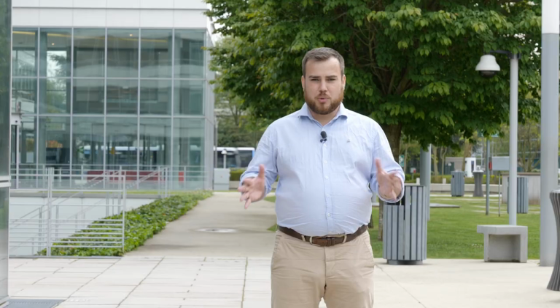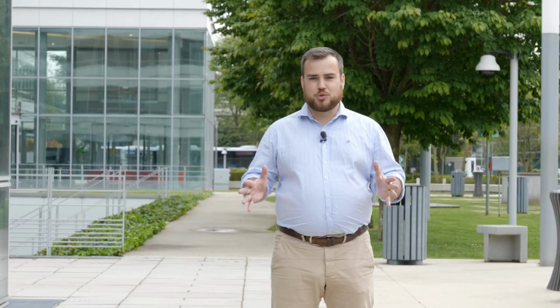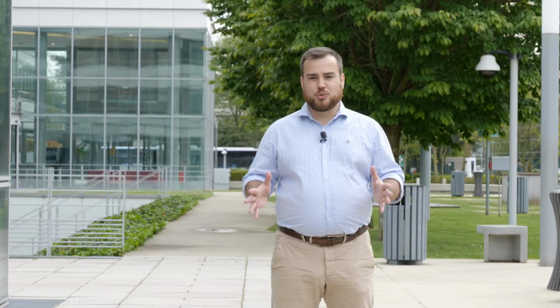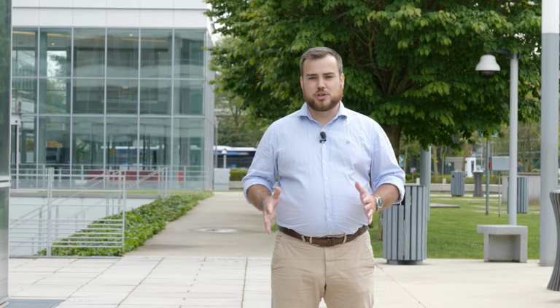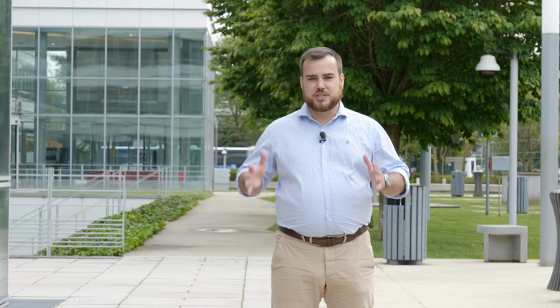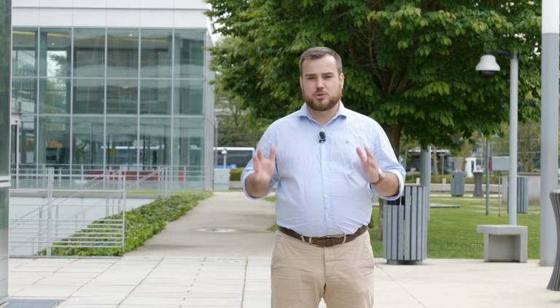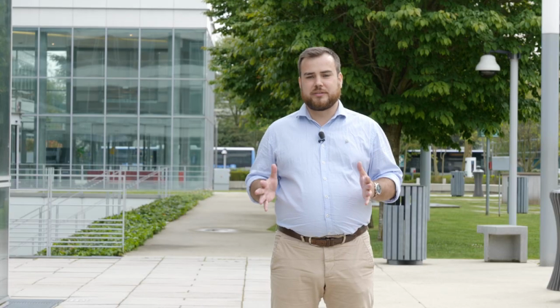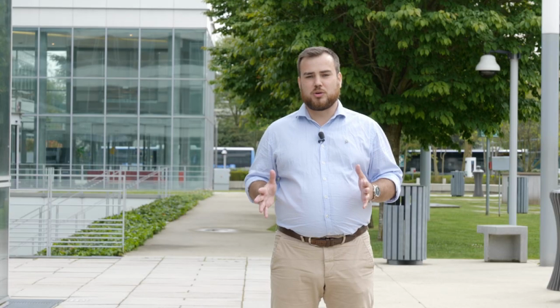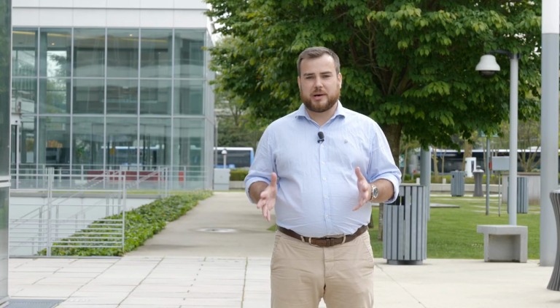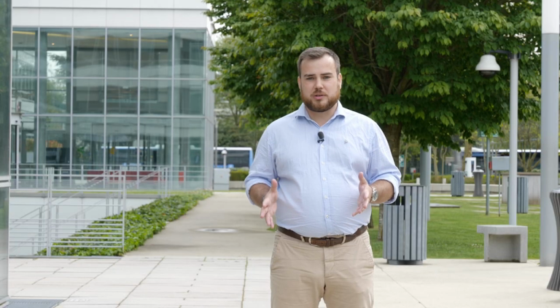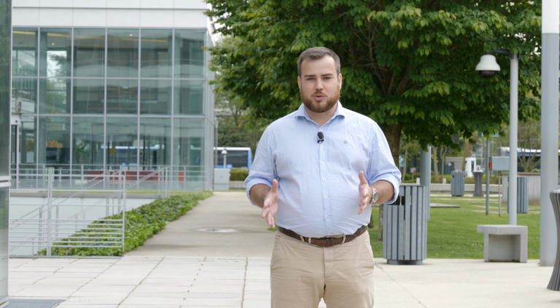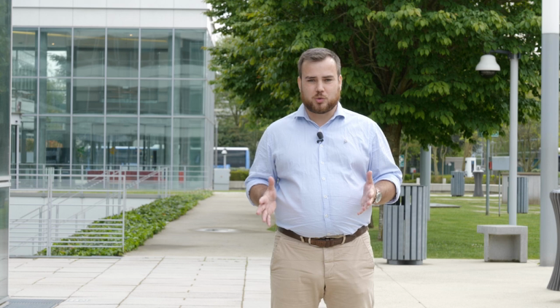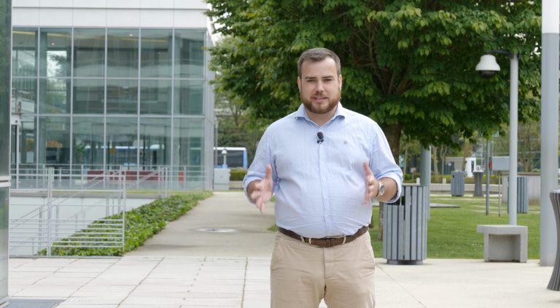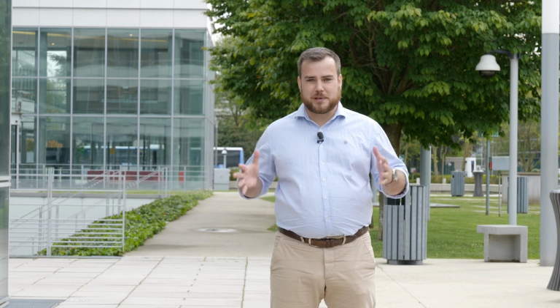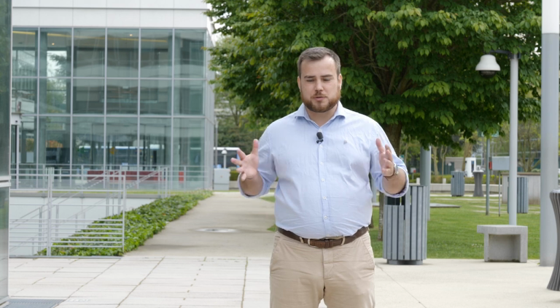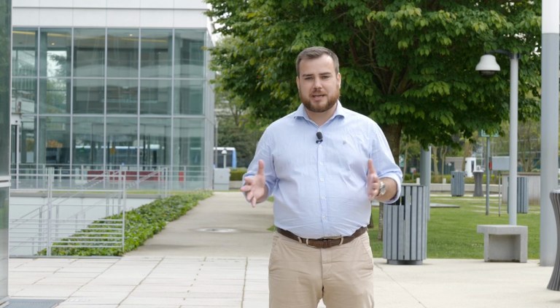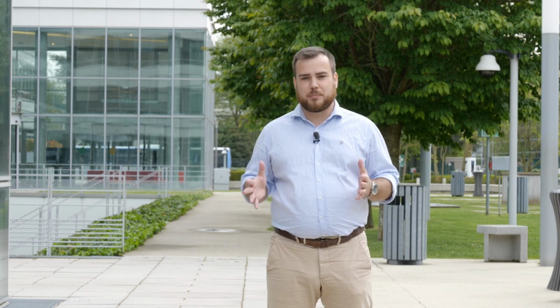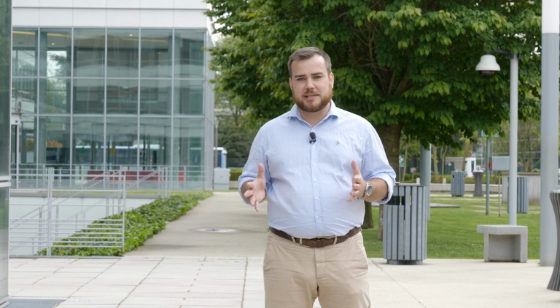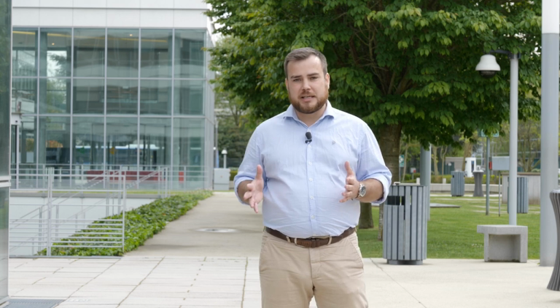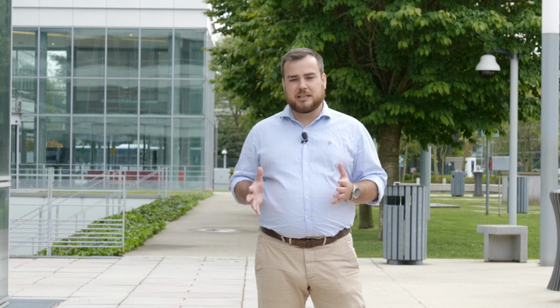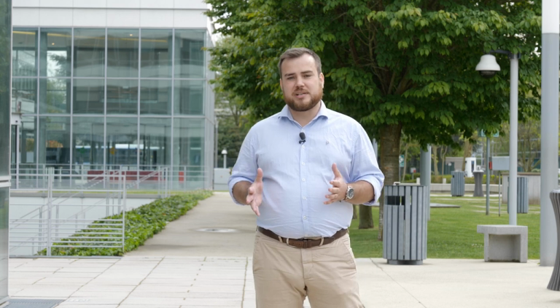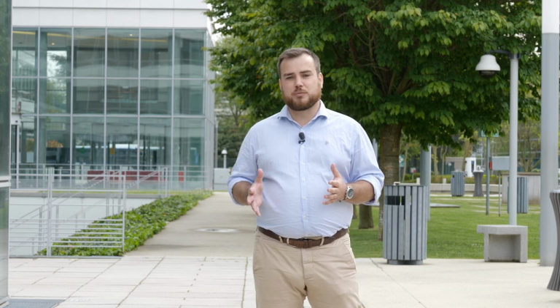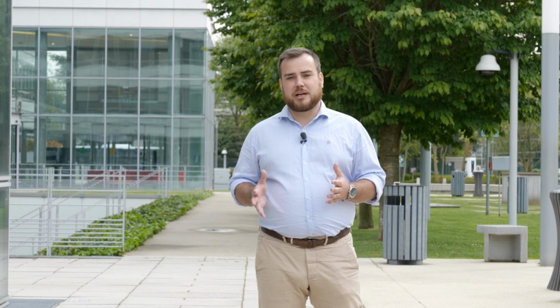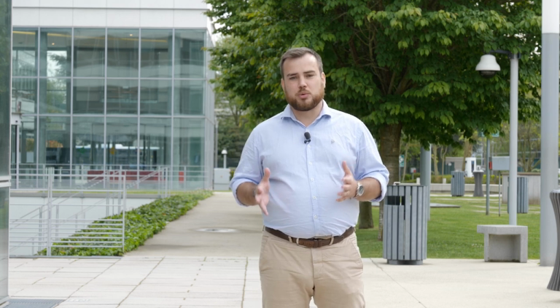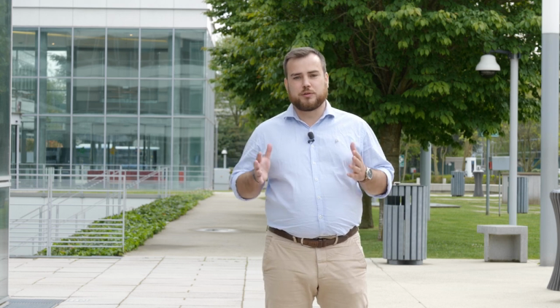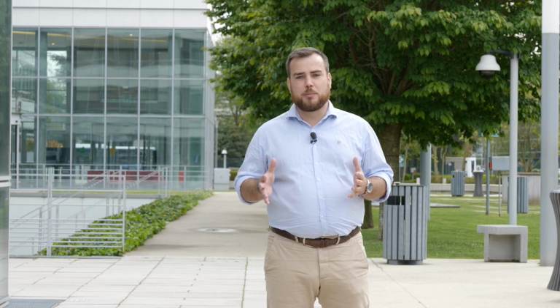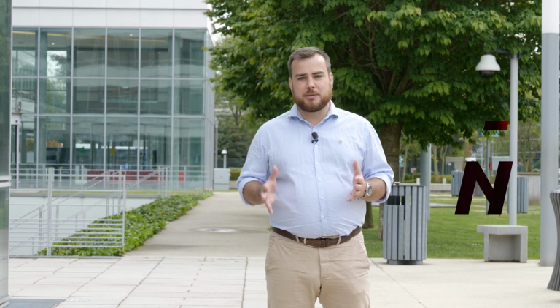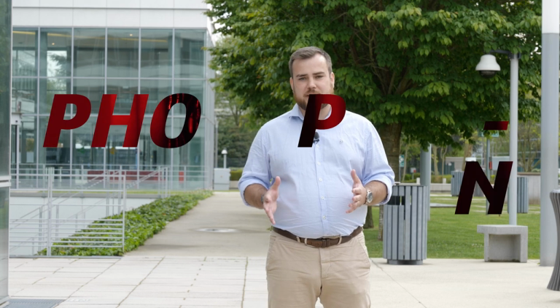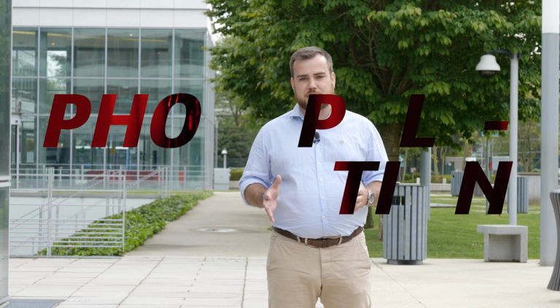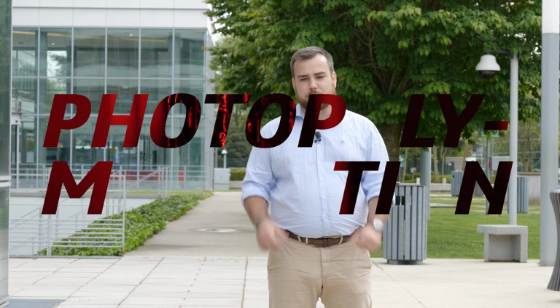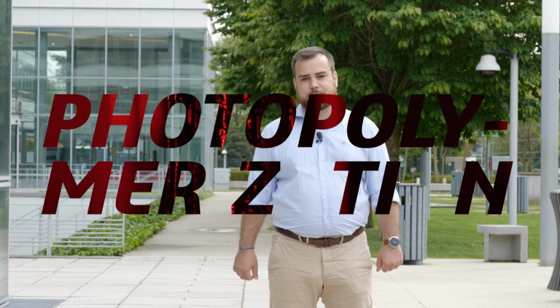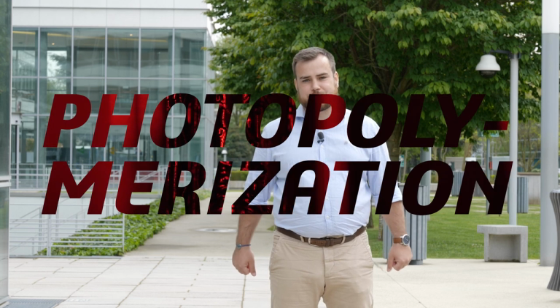Hello, we're here at SKUTU, a 3D Experience Make Marketplace partner. Today's topic is photopolymerization.